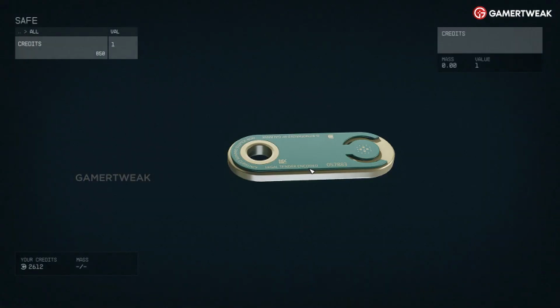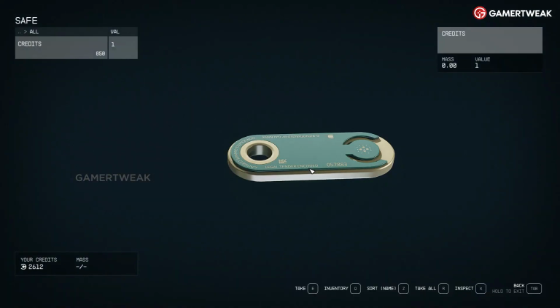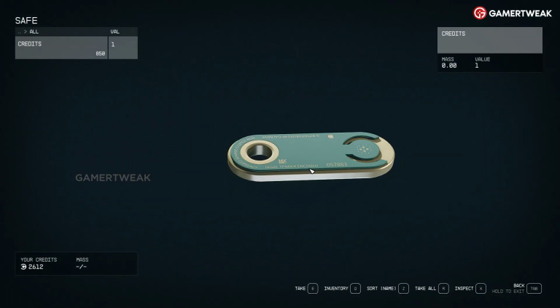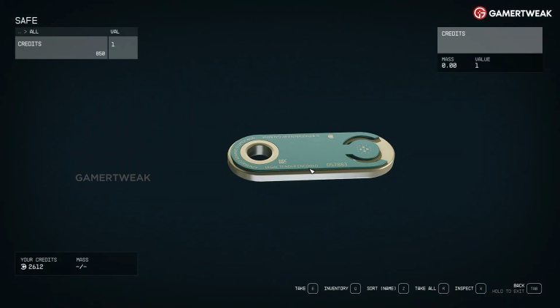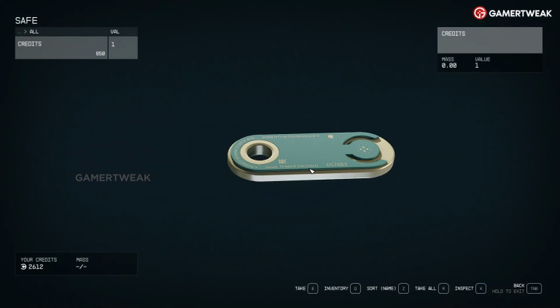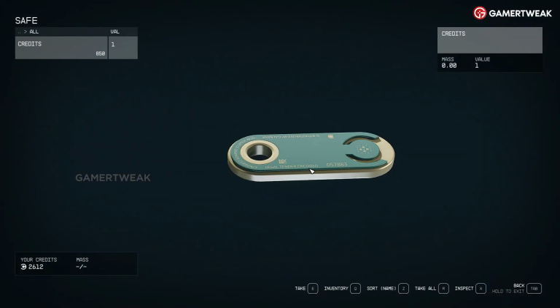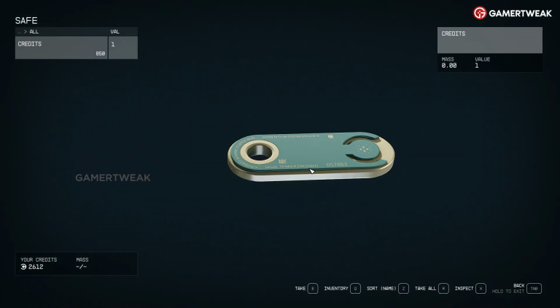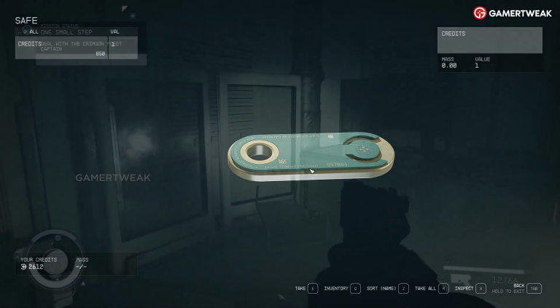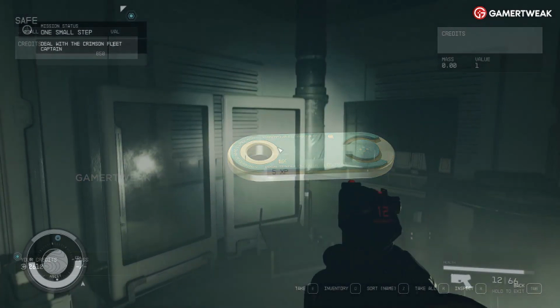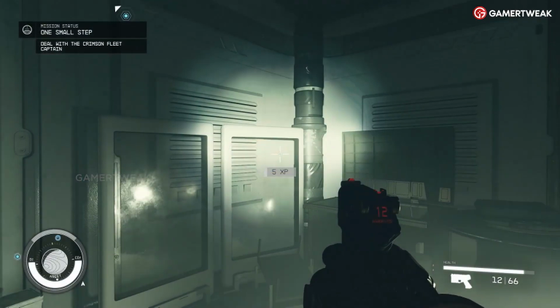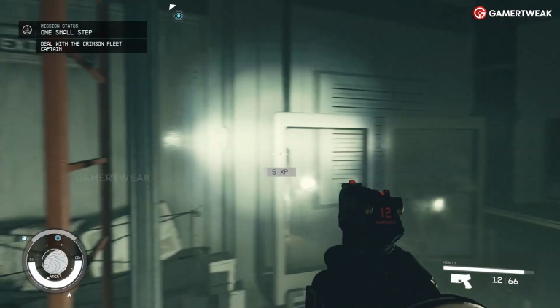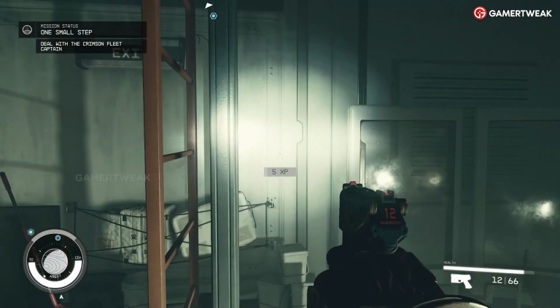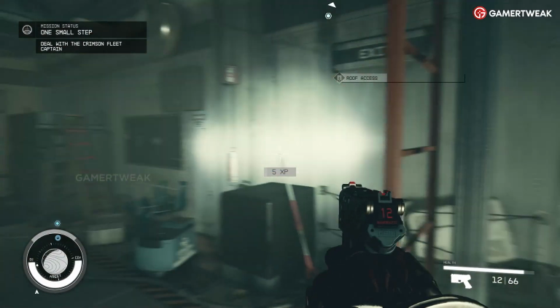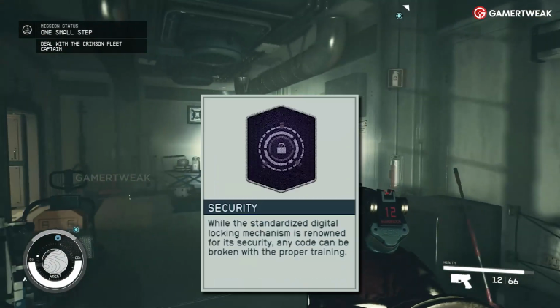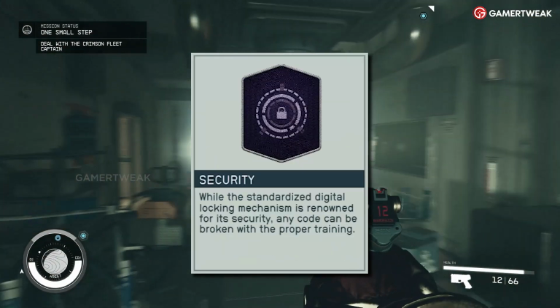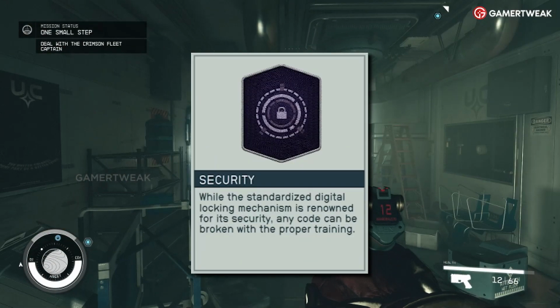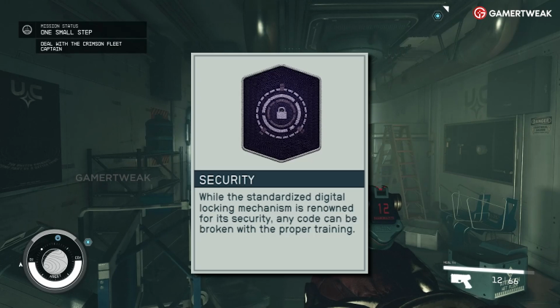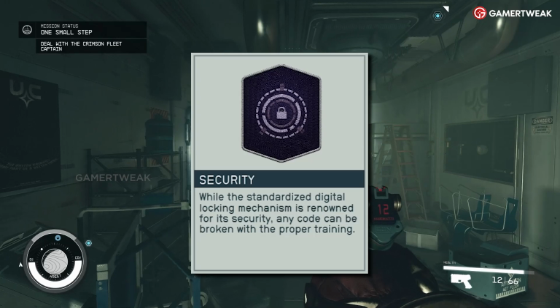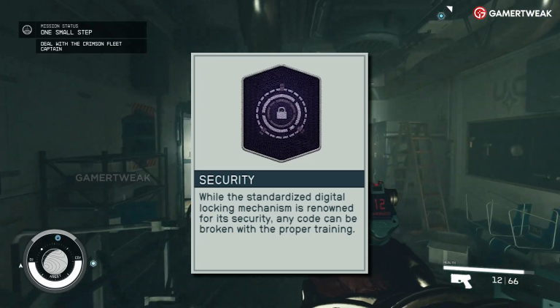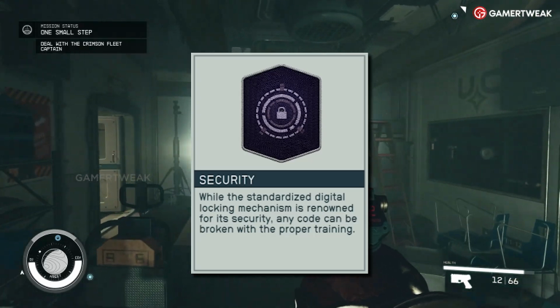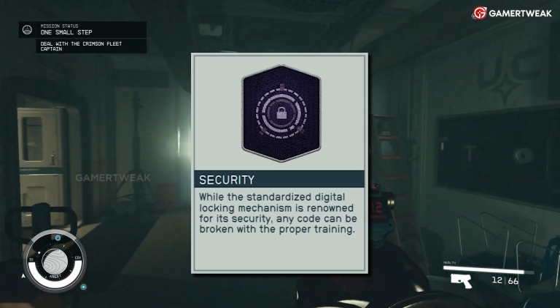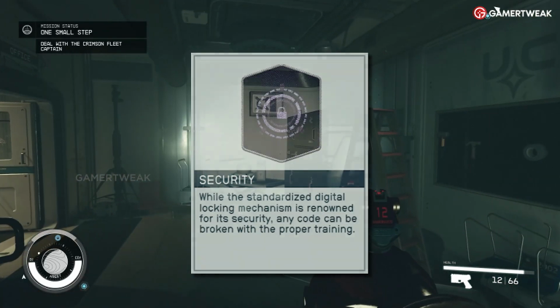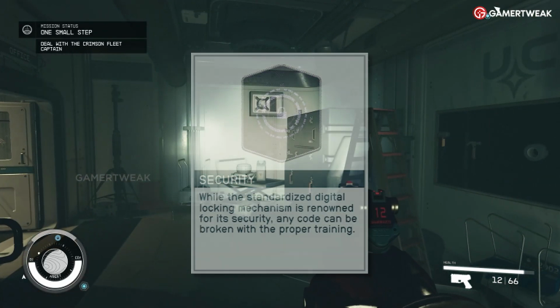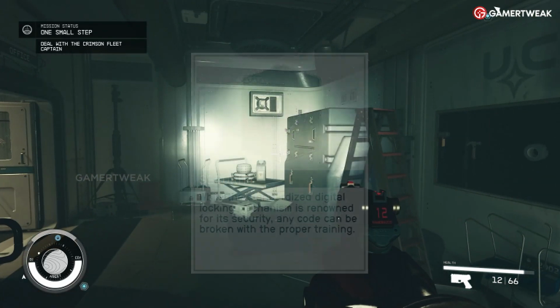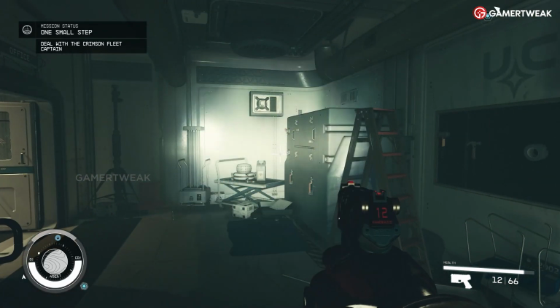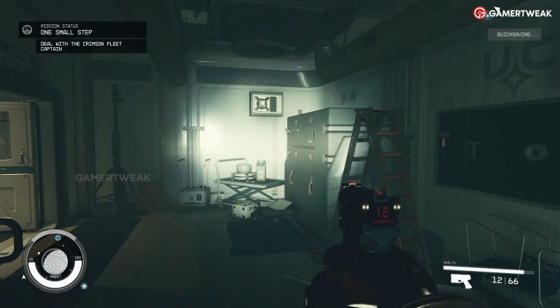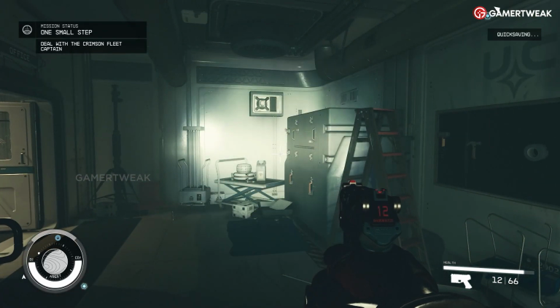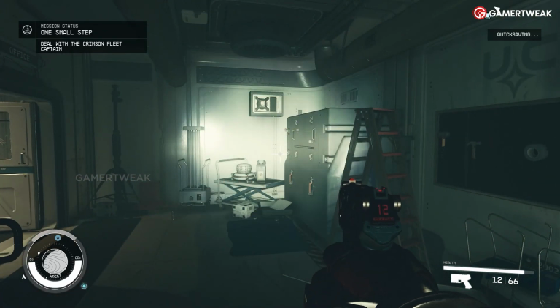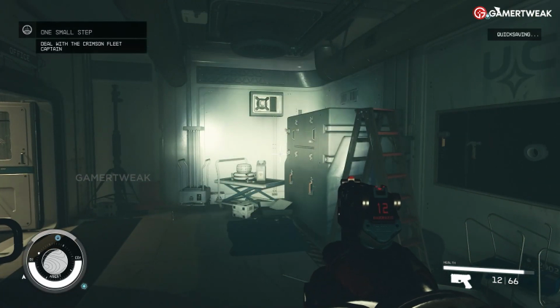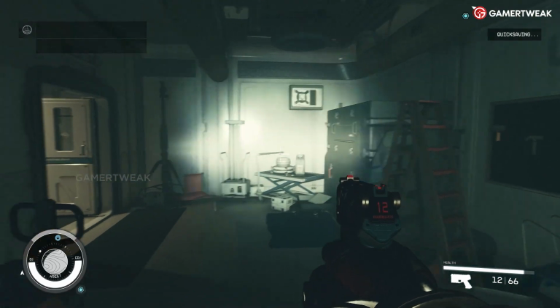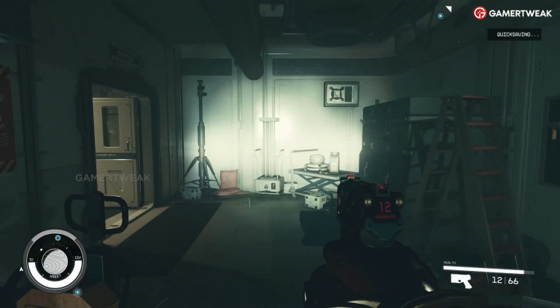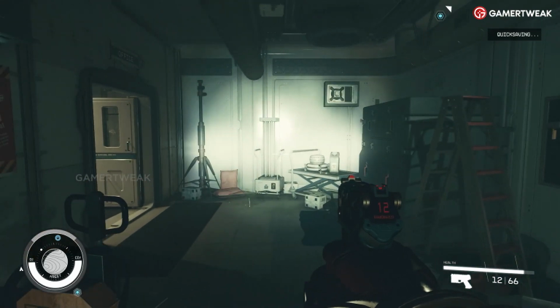For more complex locks, it is recommended to upgrade the Security skill to ease the process. That's all for this guide.